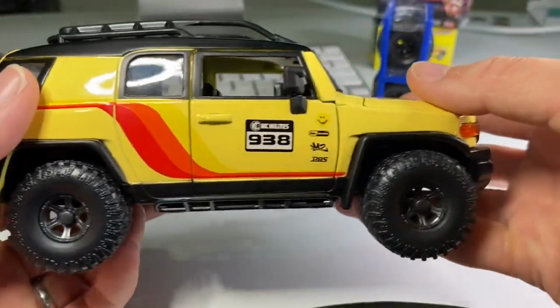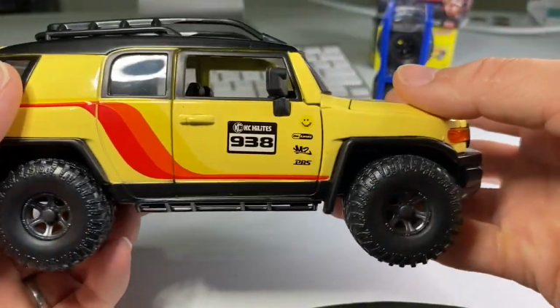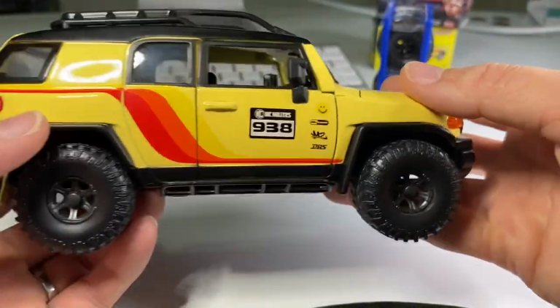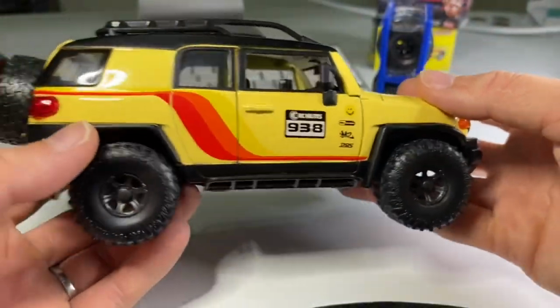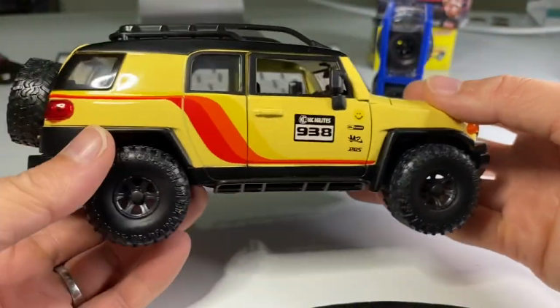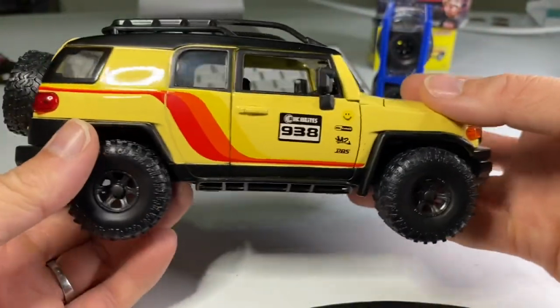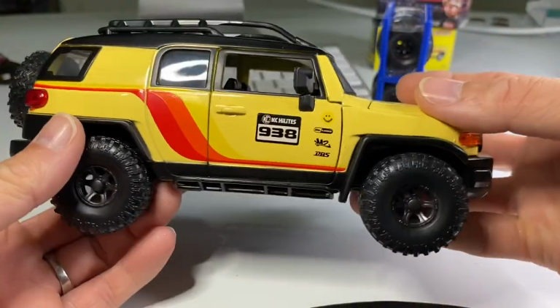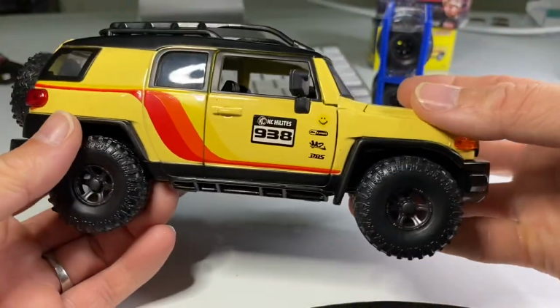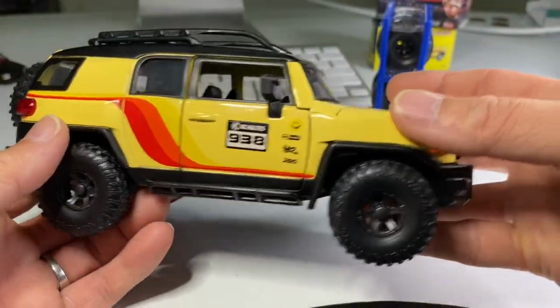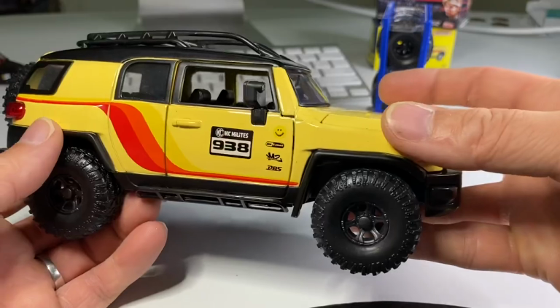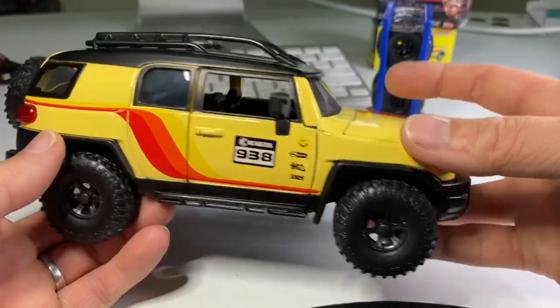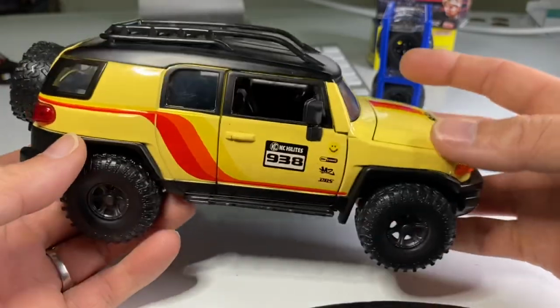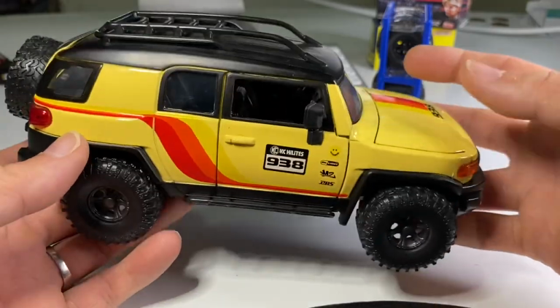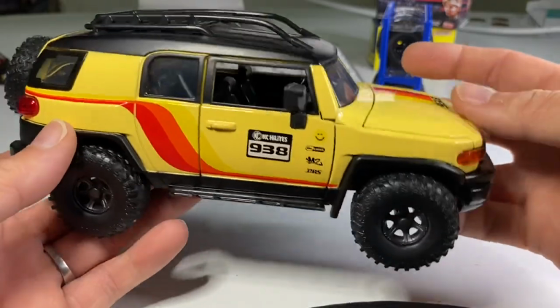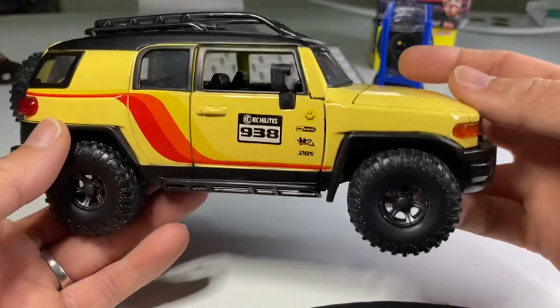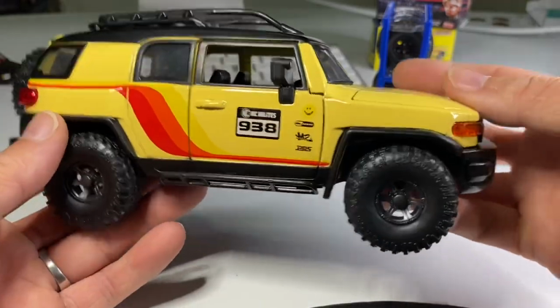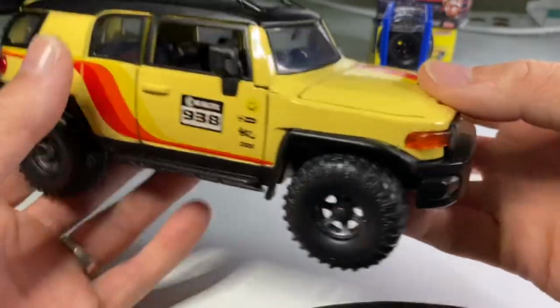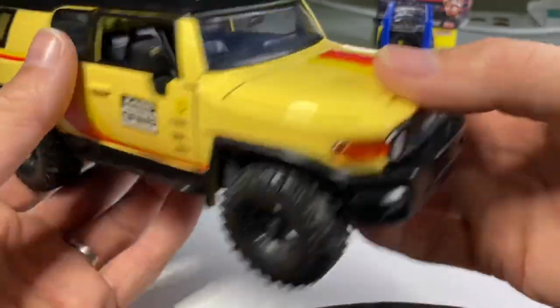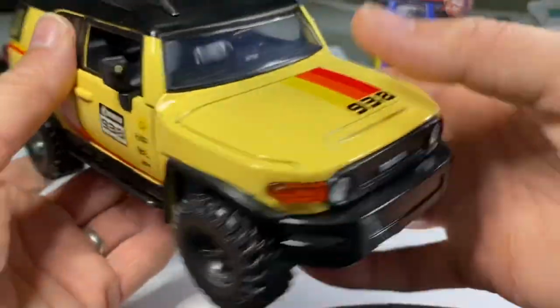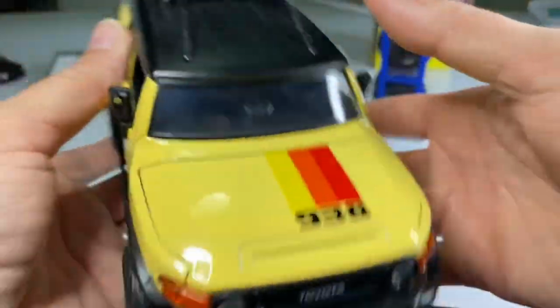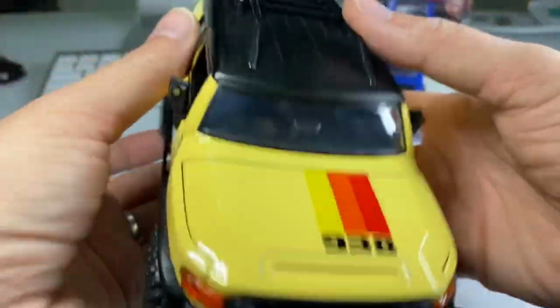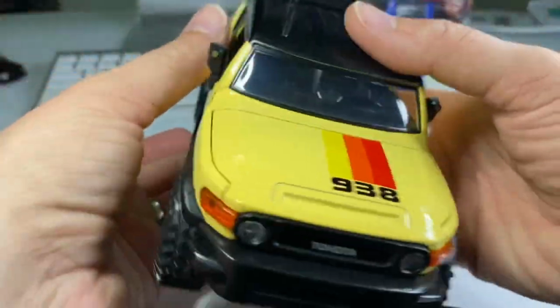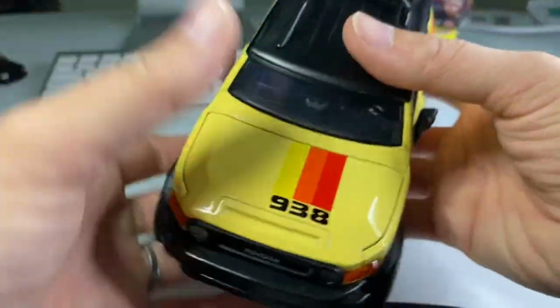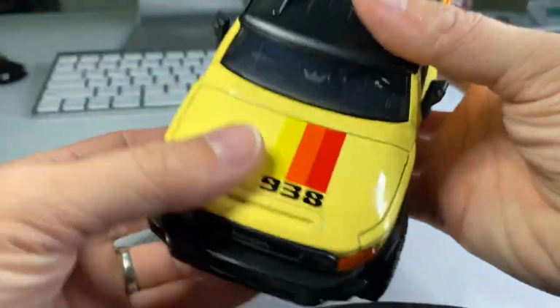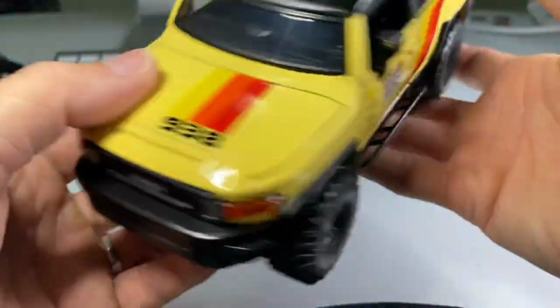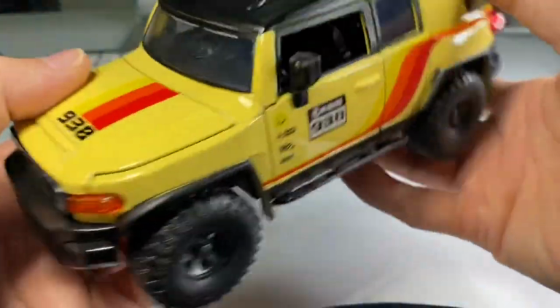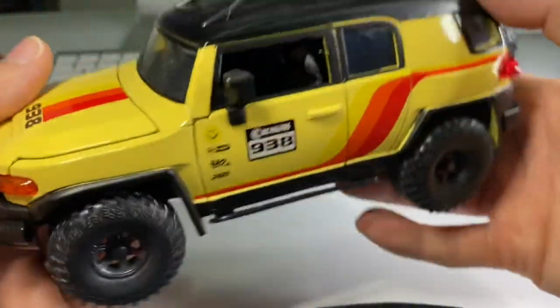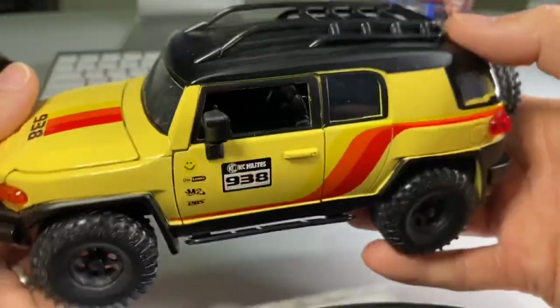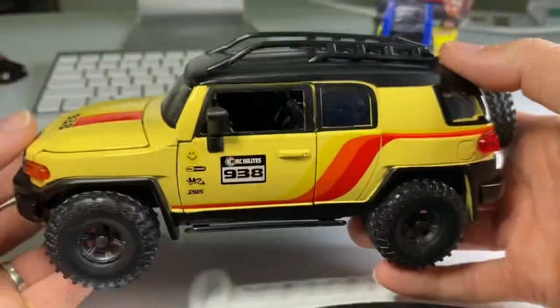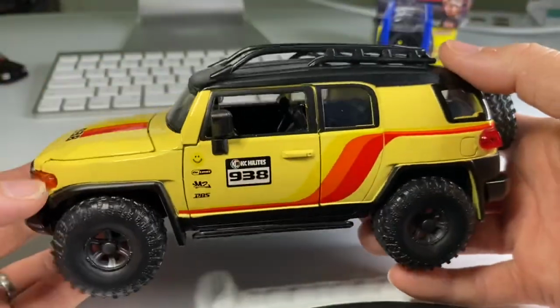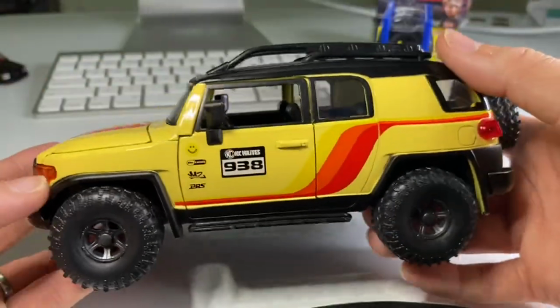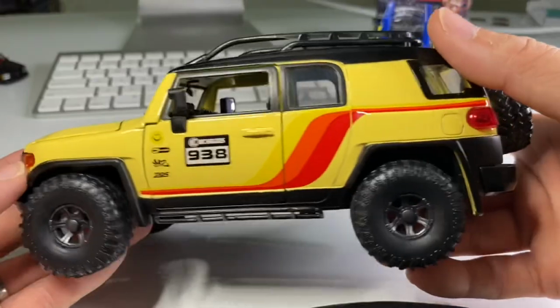My sister loves FJ Cruisers — she wants one really bad because she has a Volkswagen right now.